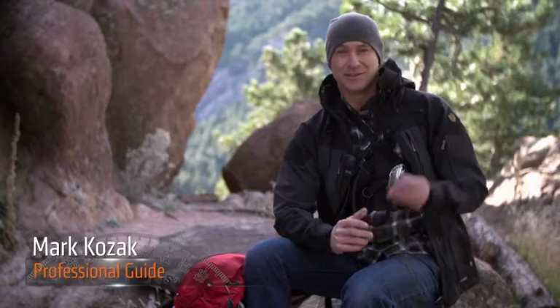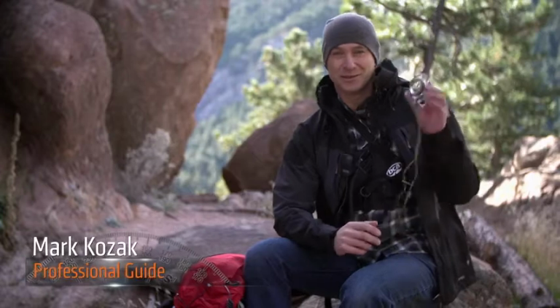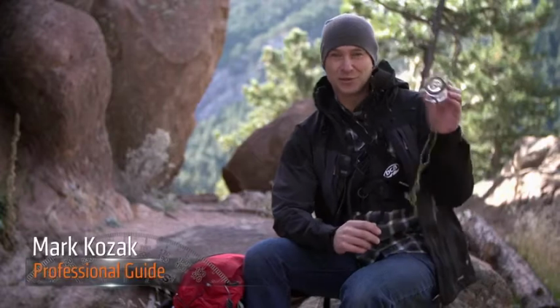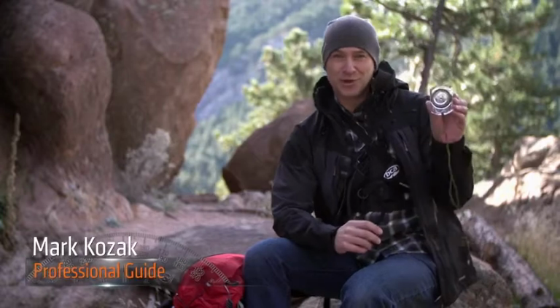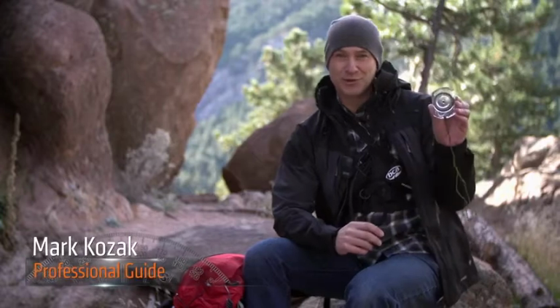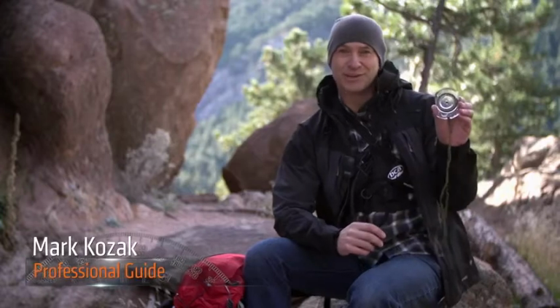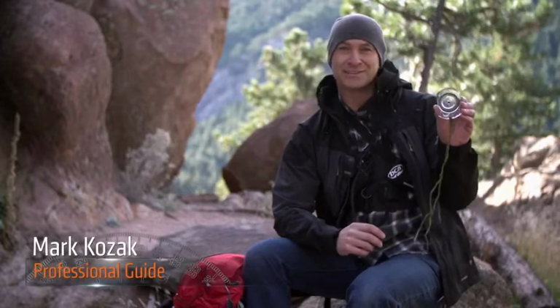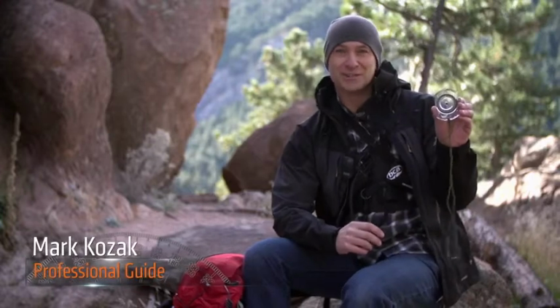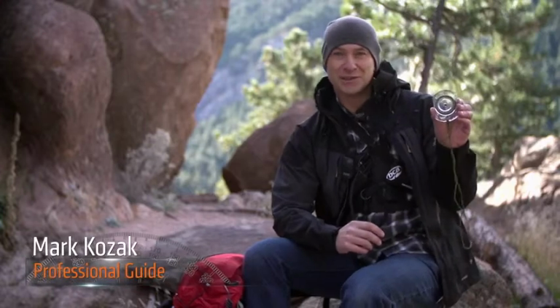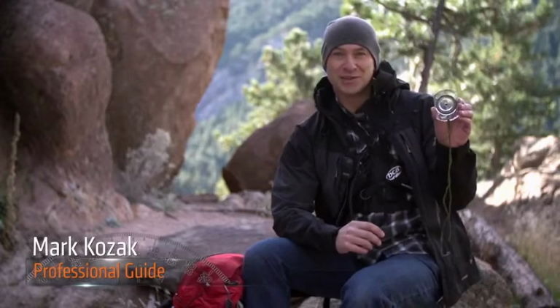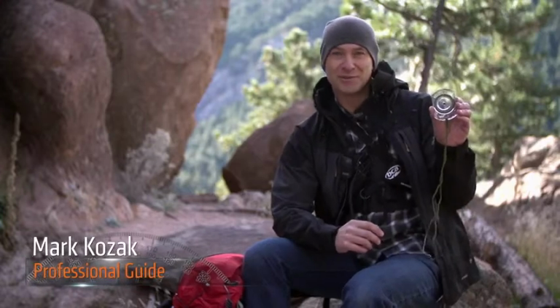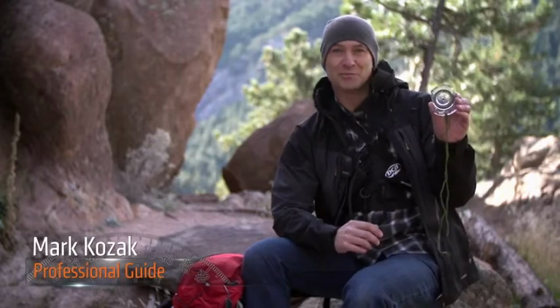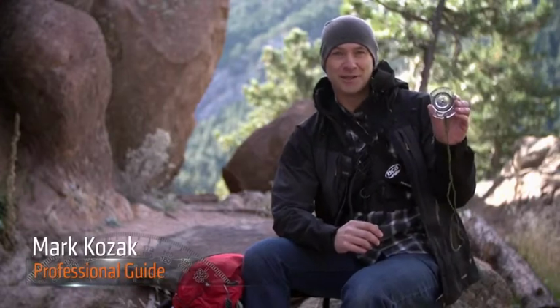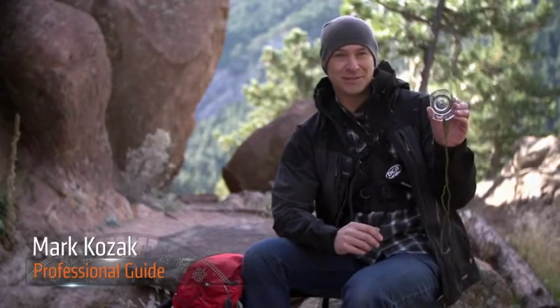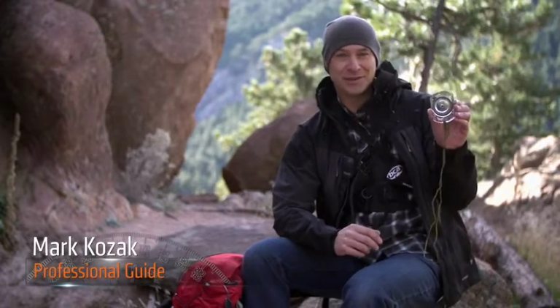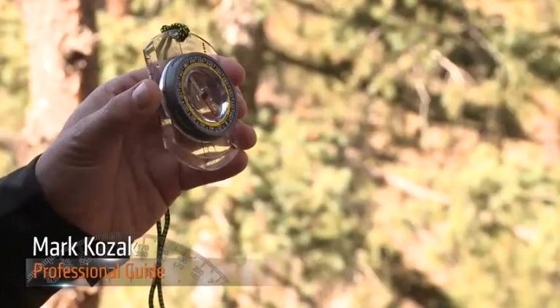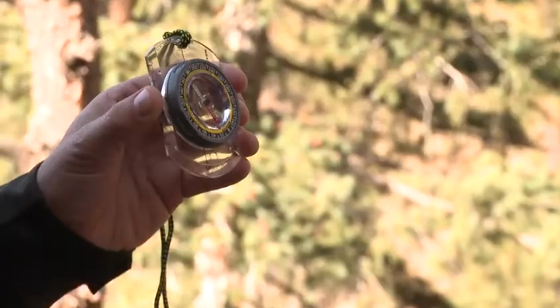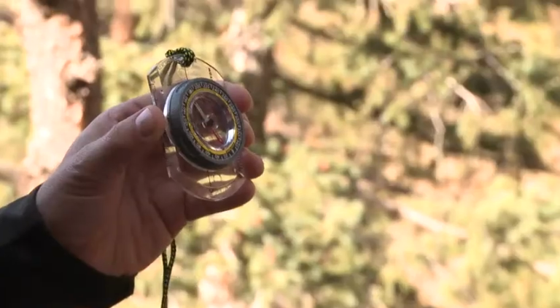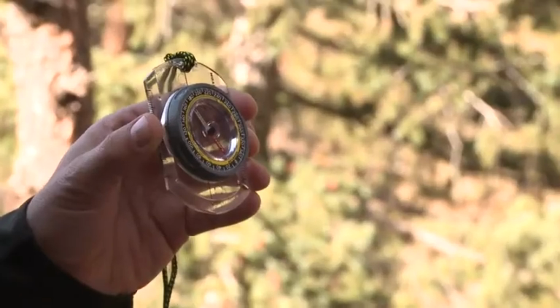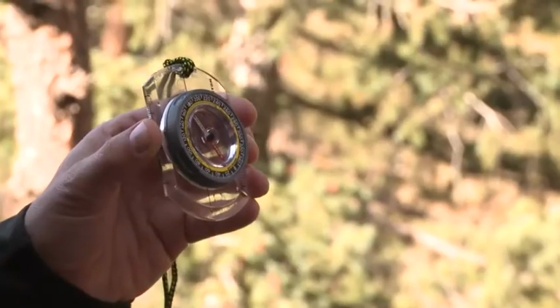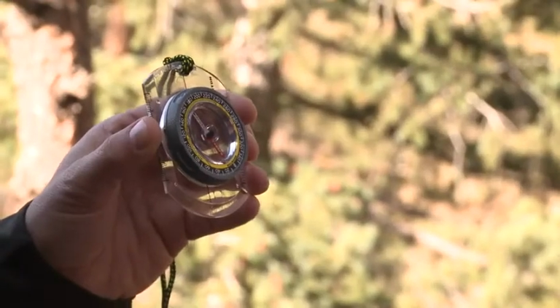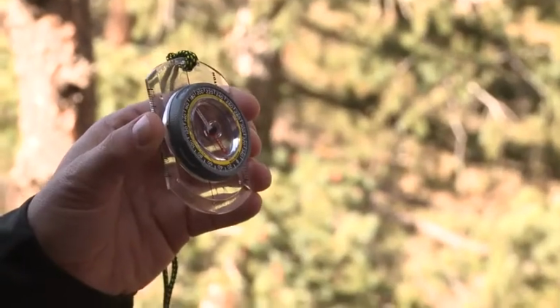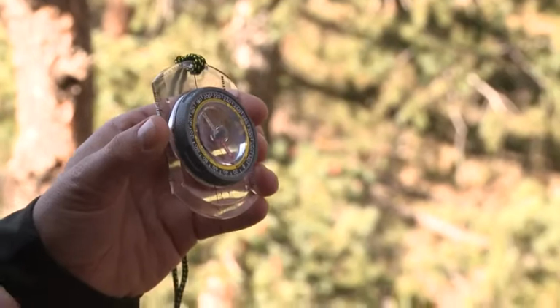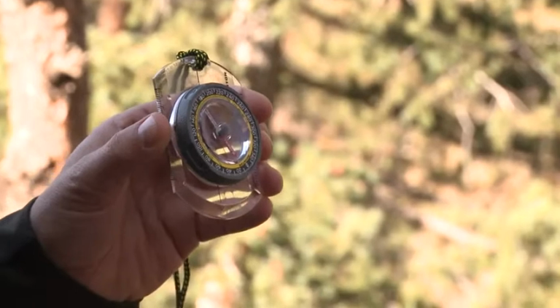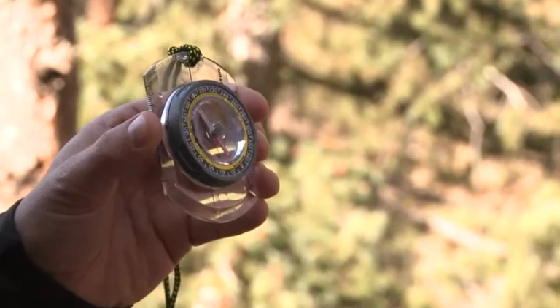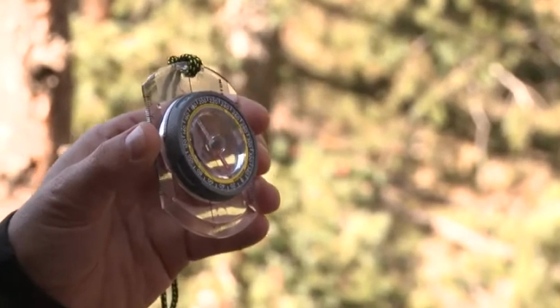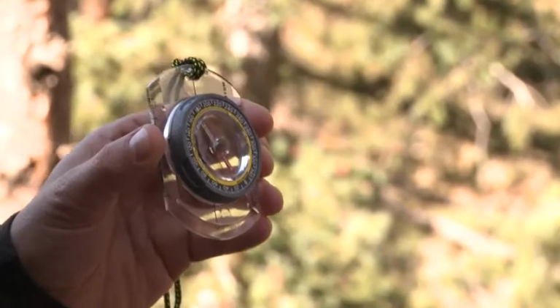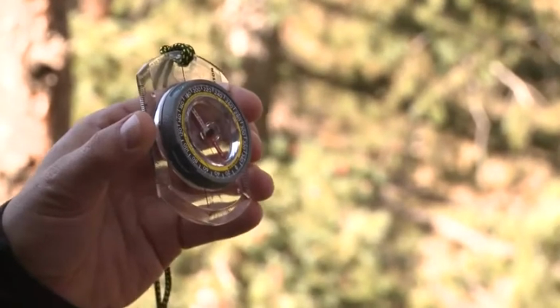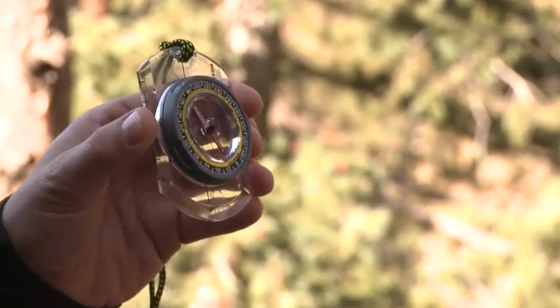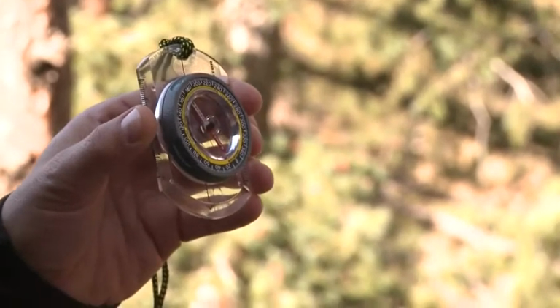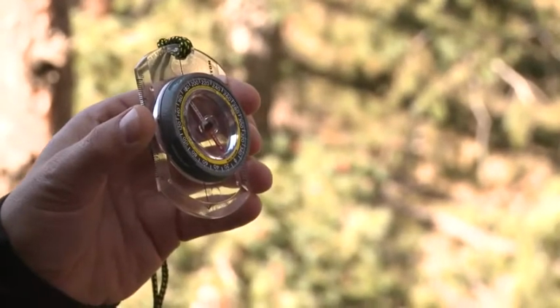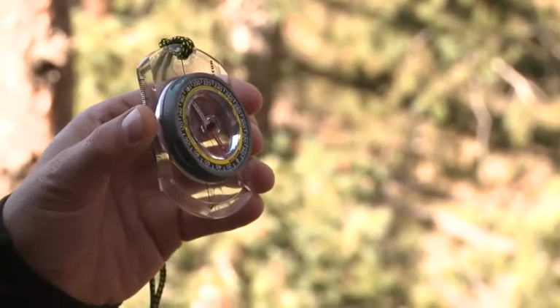The TruArc 3 is an entry-level compass for basic orienteering and mapping needs. It's compact and durable so you can take it anywhere.